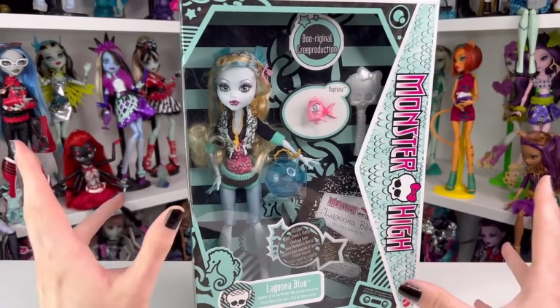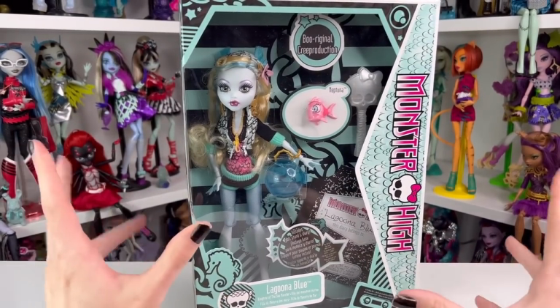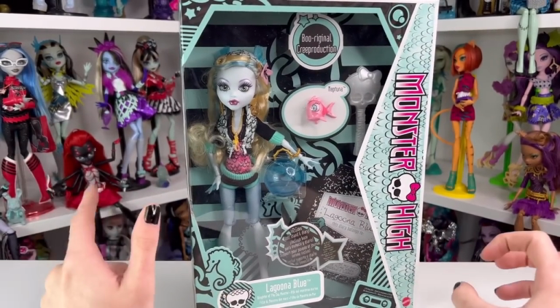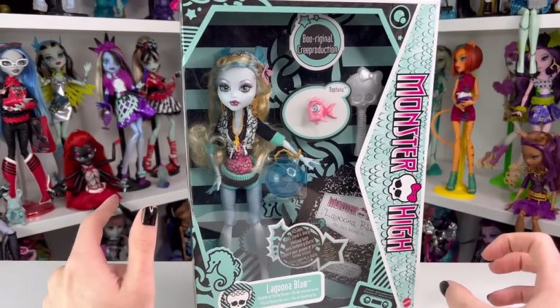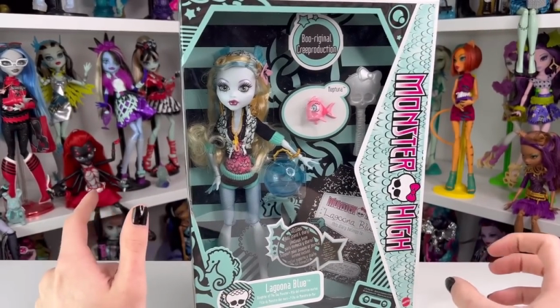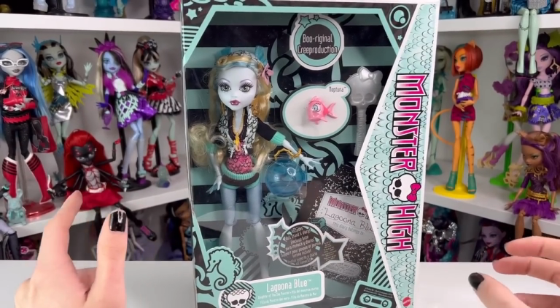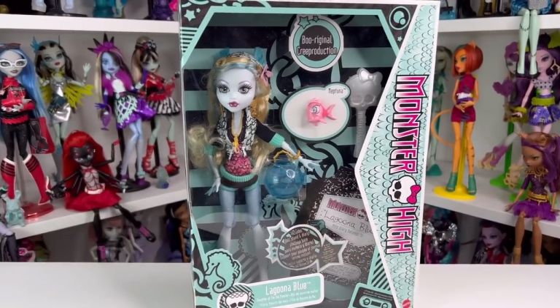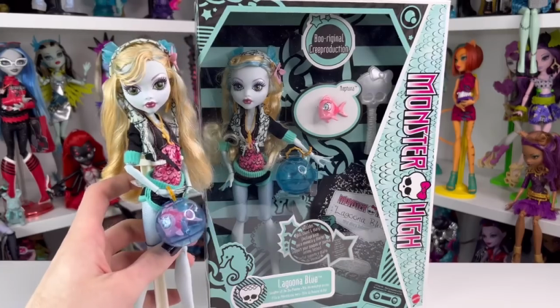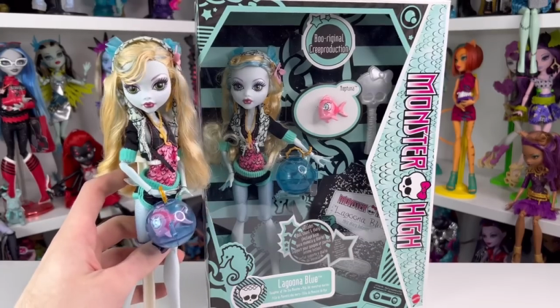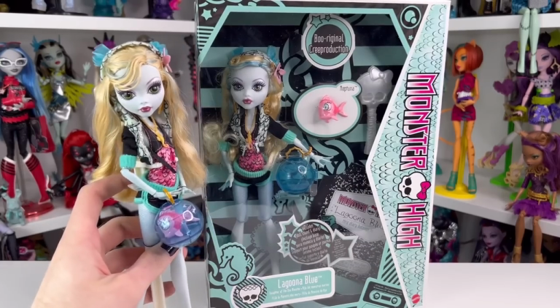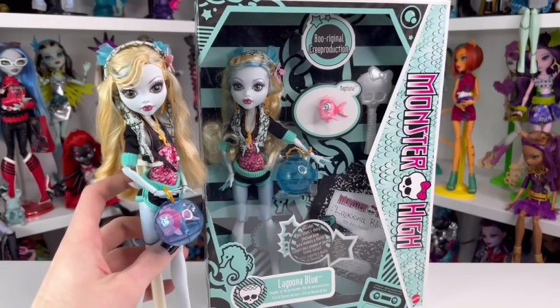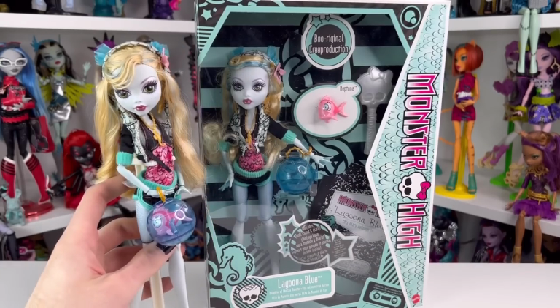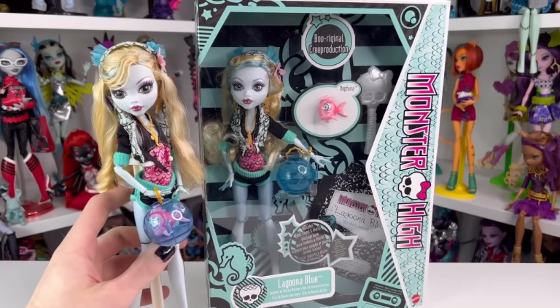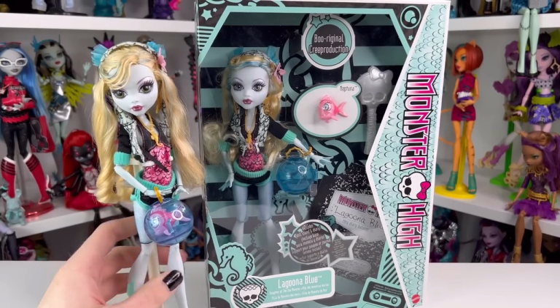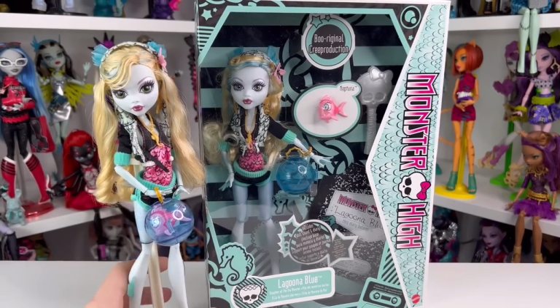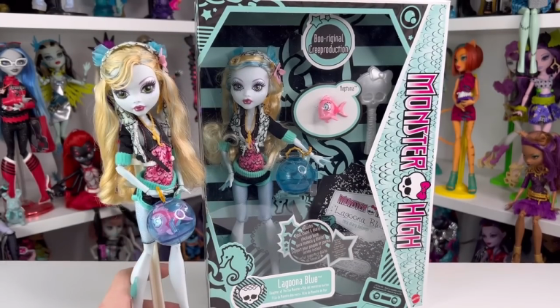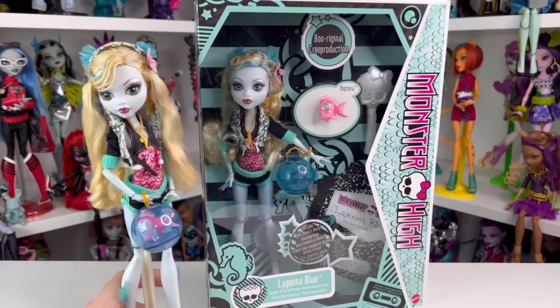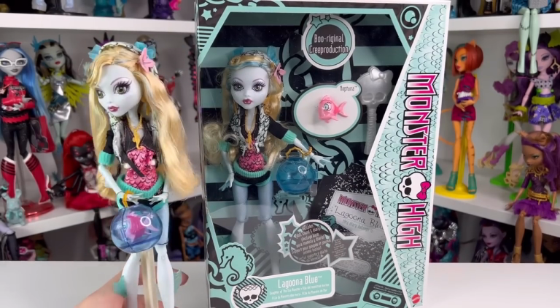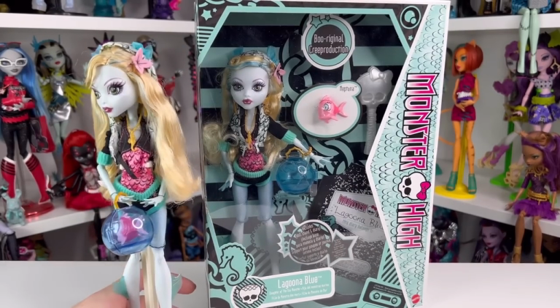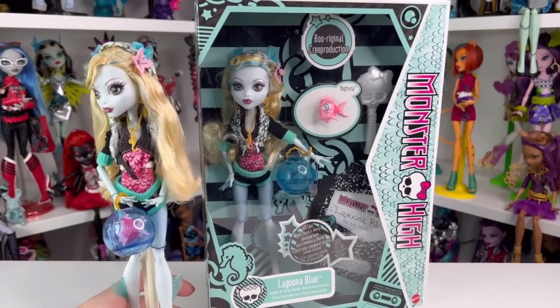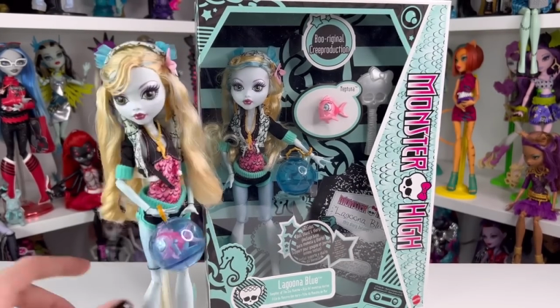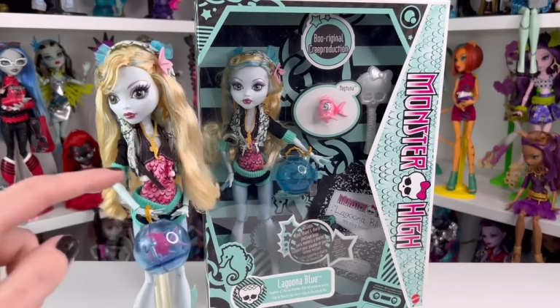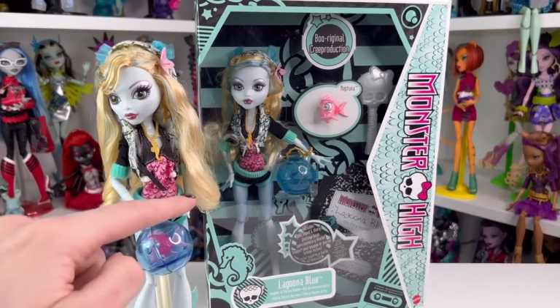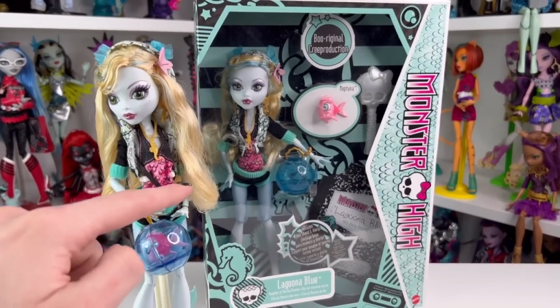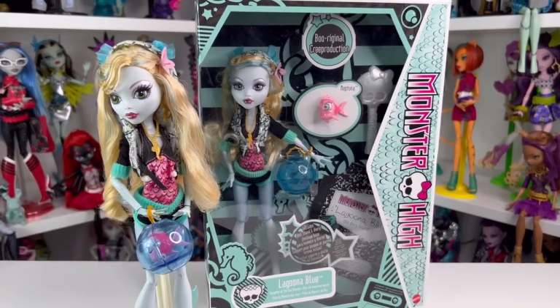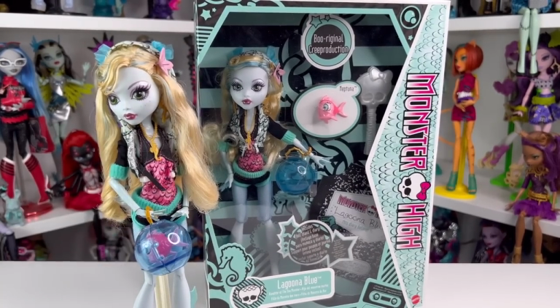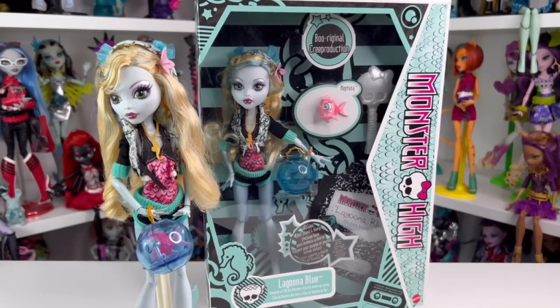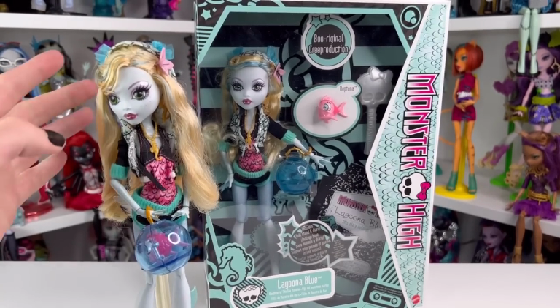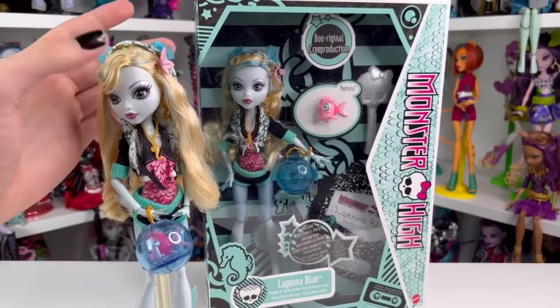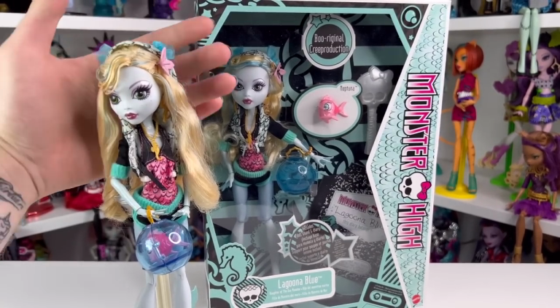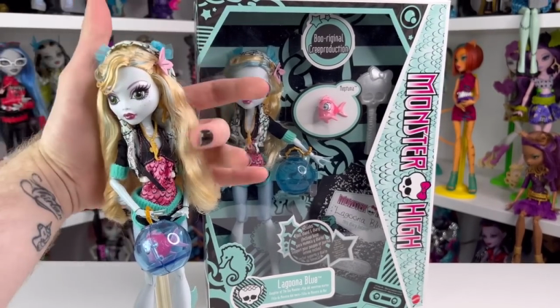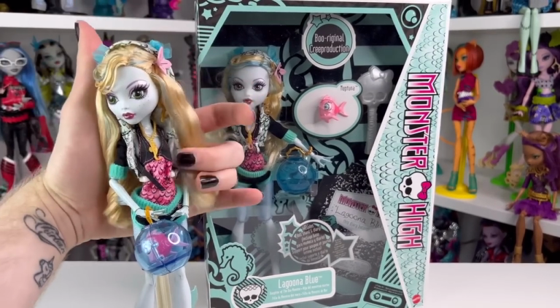Now, I do have Laguna — her basics right here. She's actually complete. I don't know where her bracelet went, but I have it.